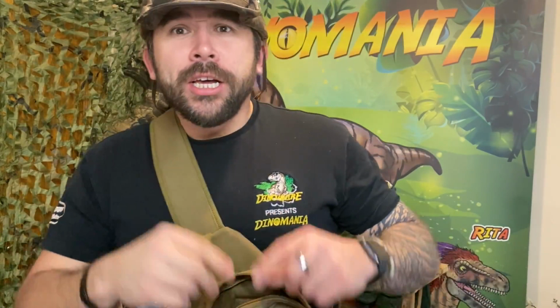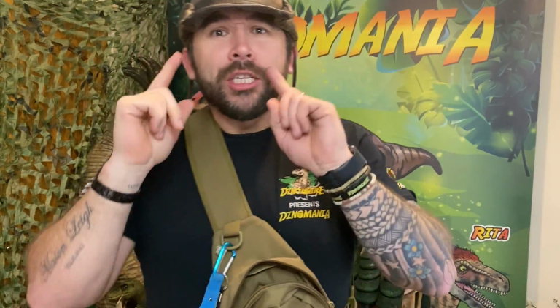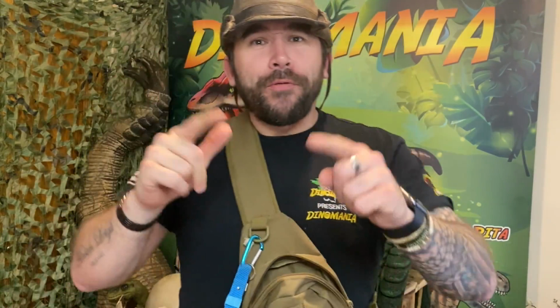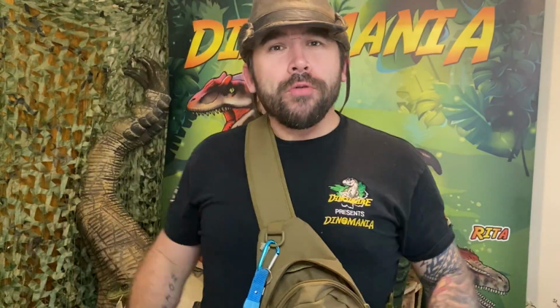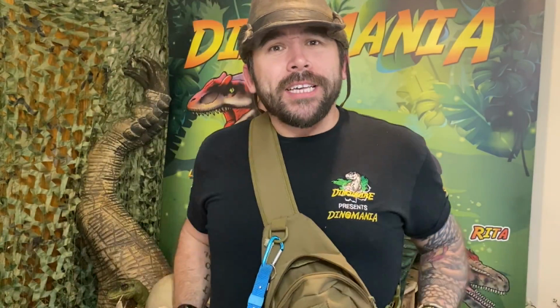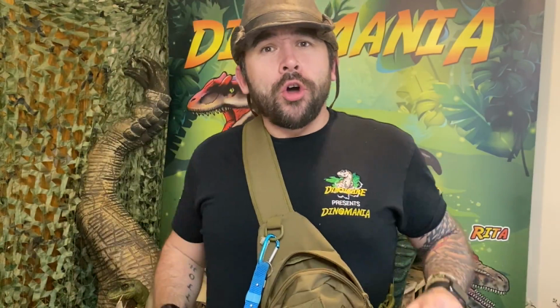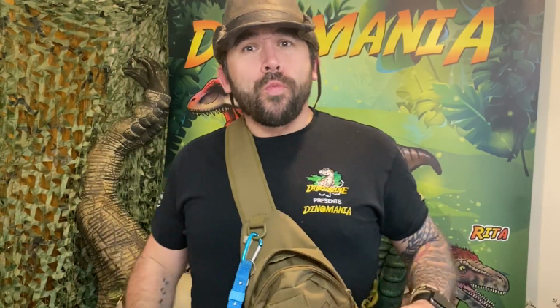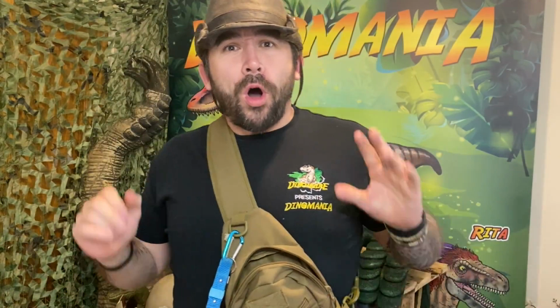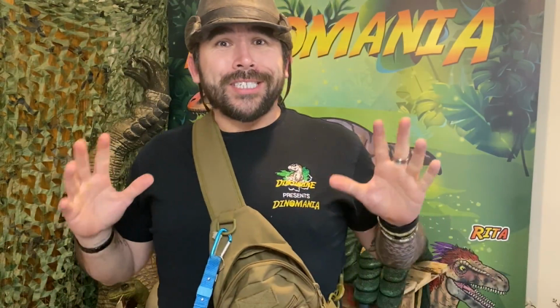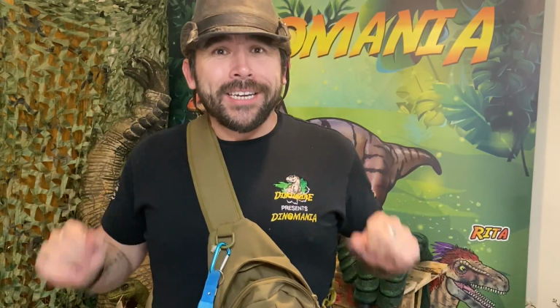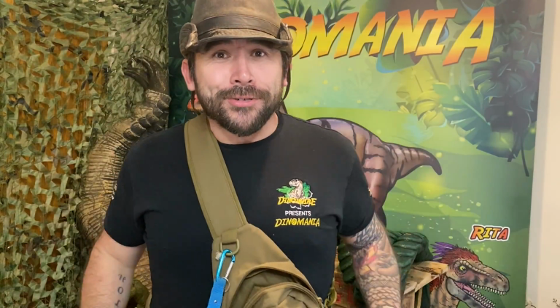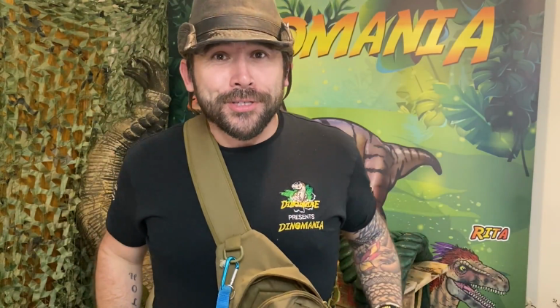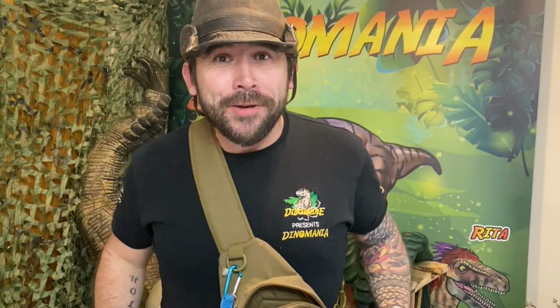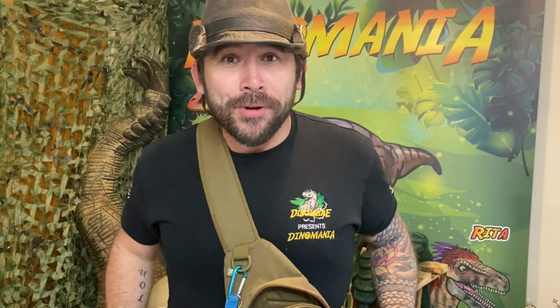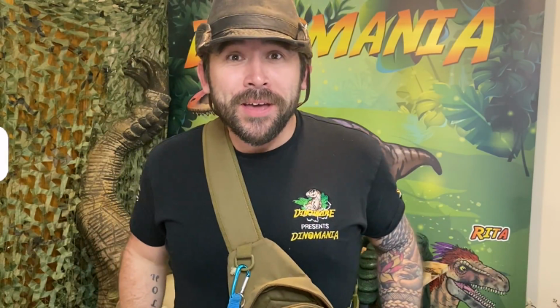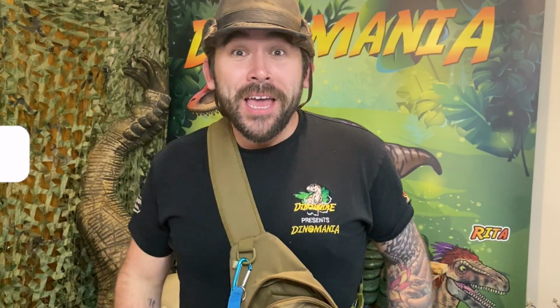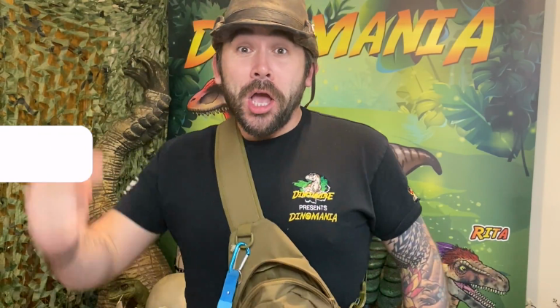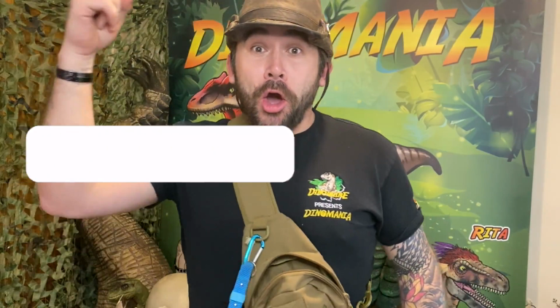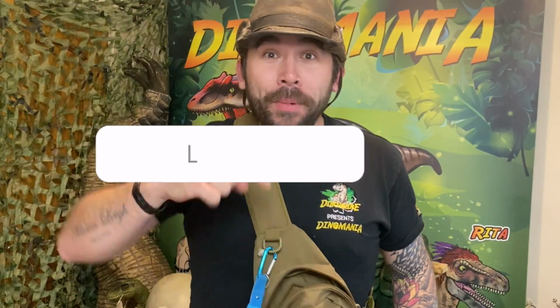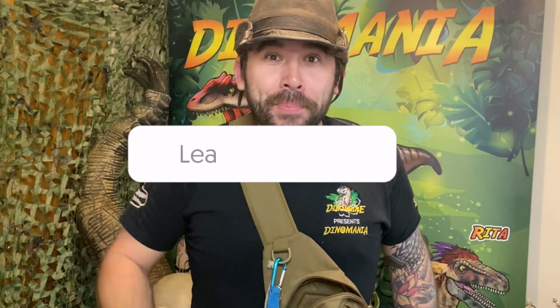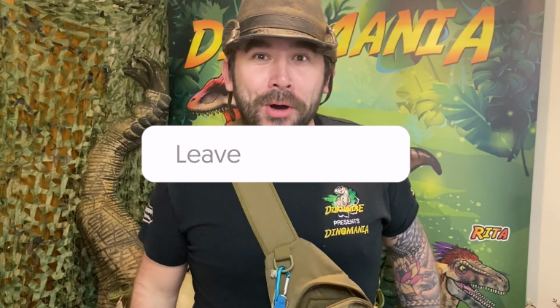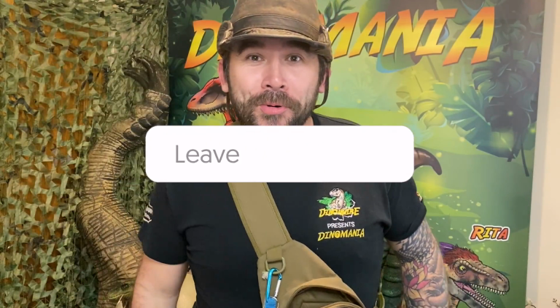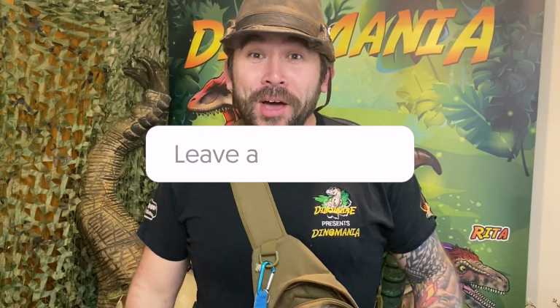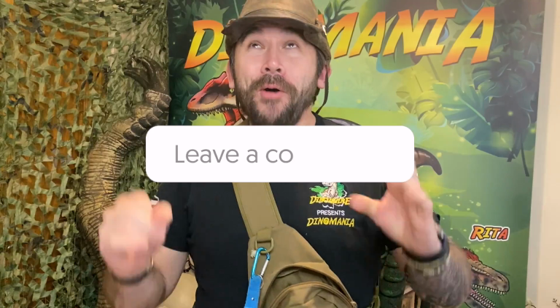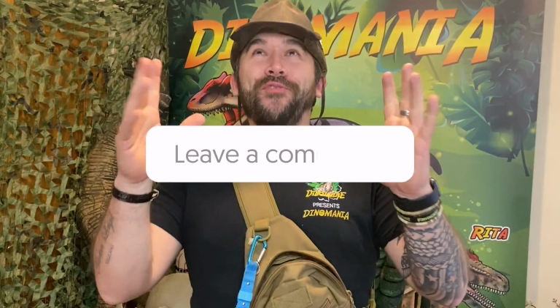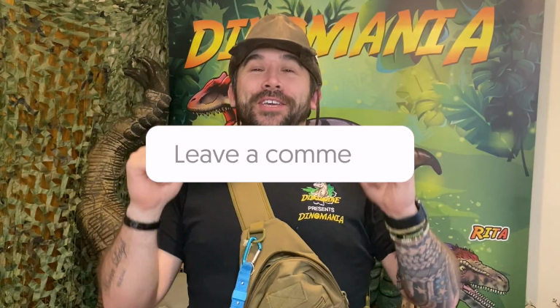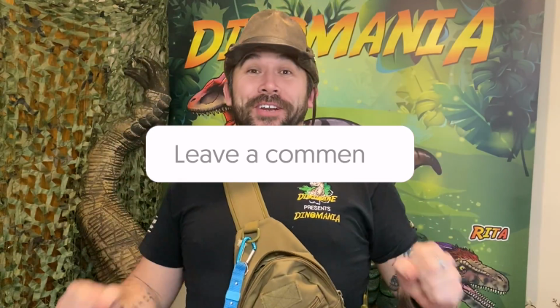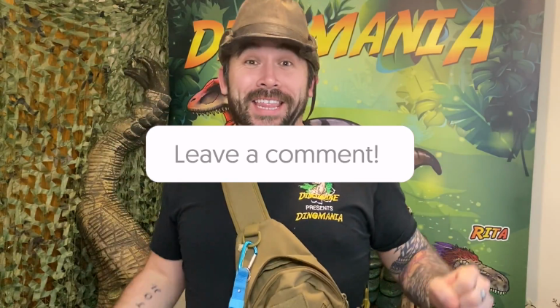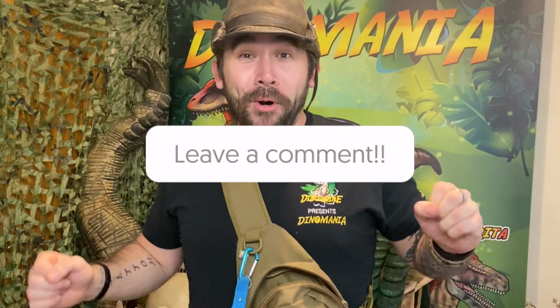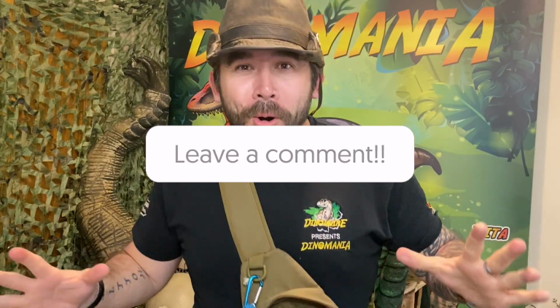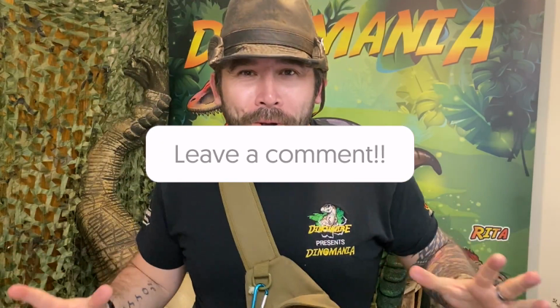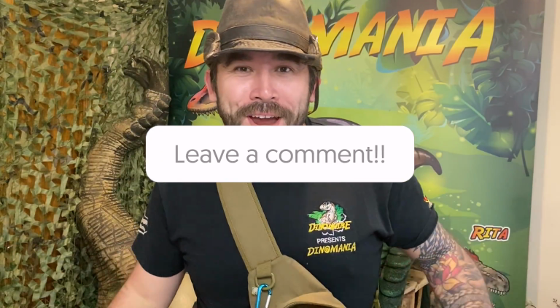I'm sure you guys know what dinosaurs they were — comment below. Hopefully you're going to get them all right.